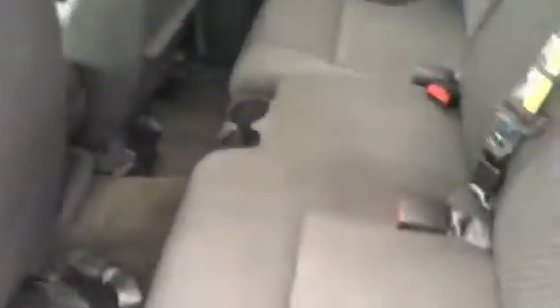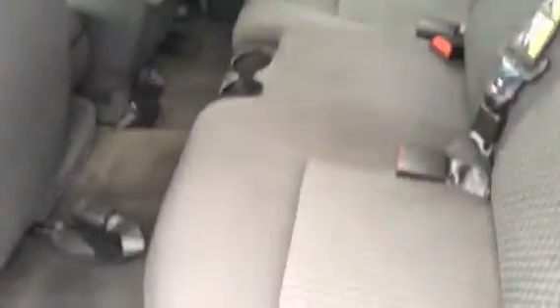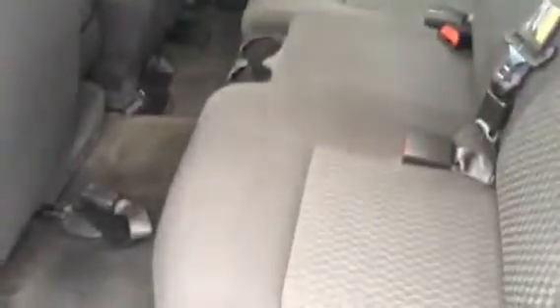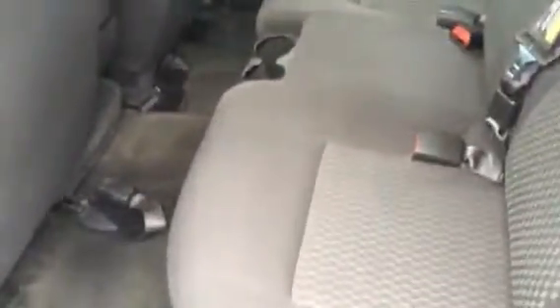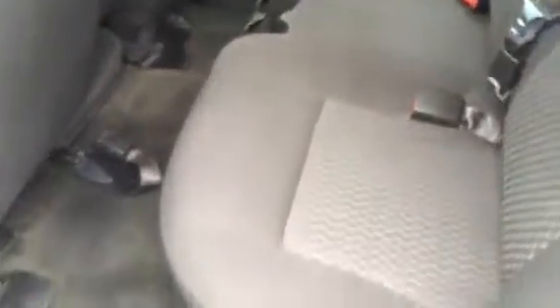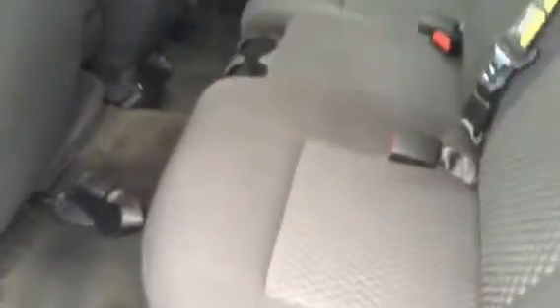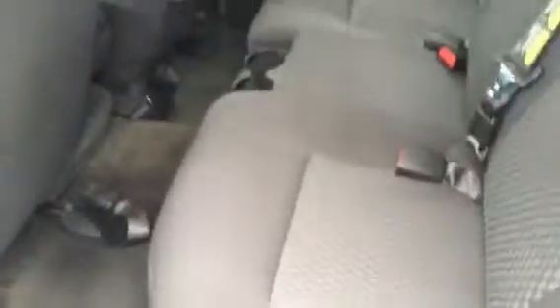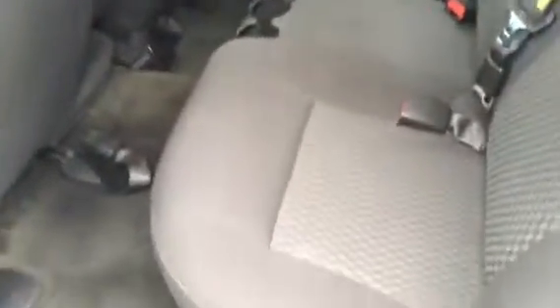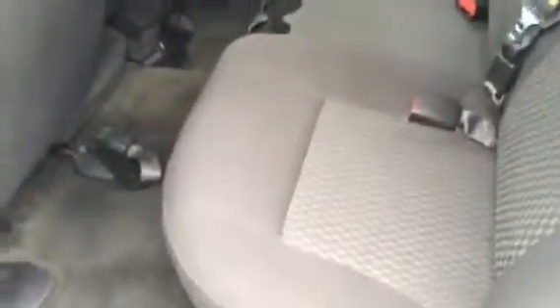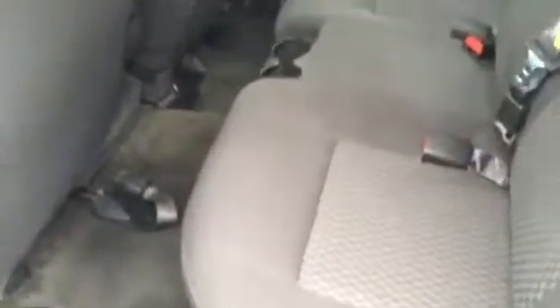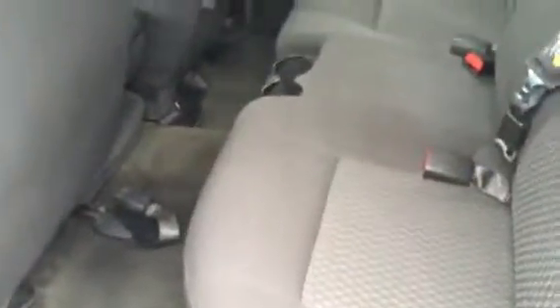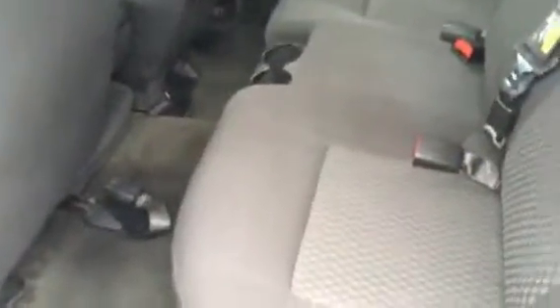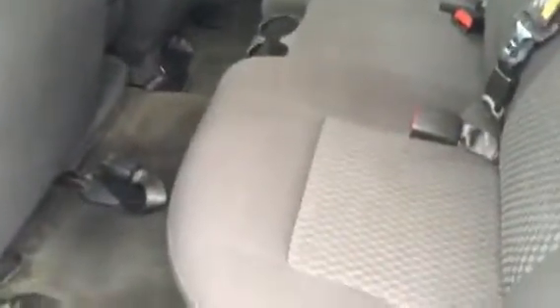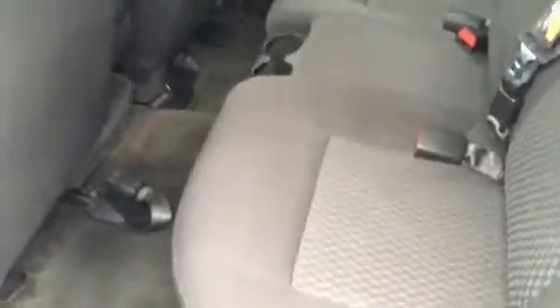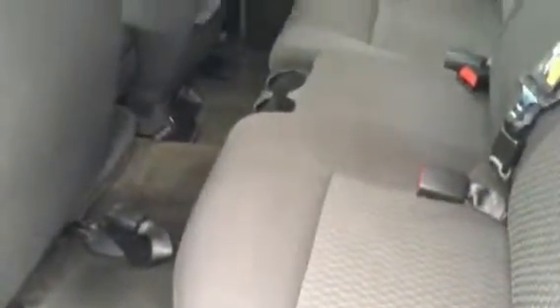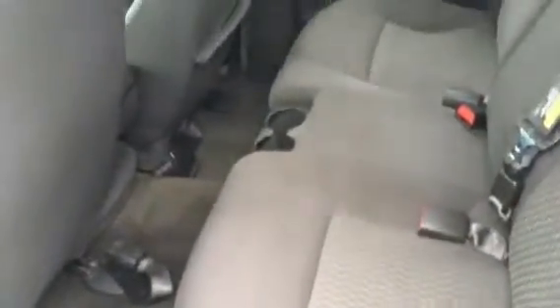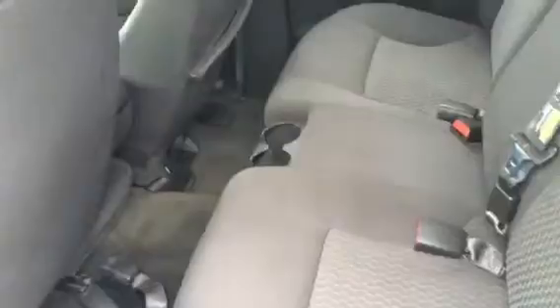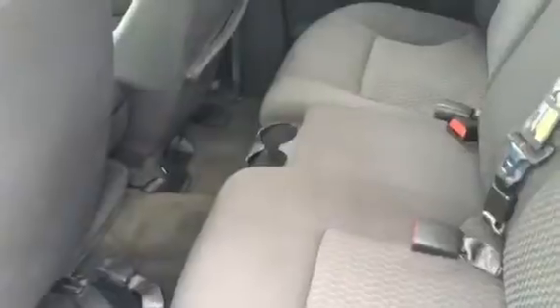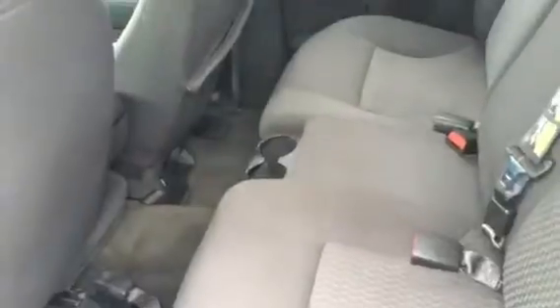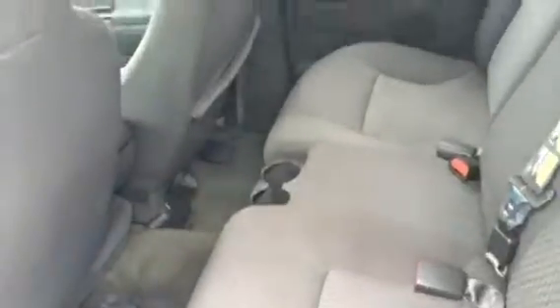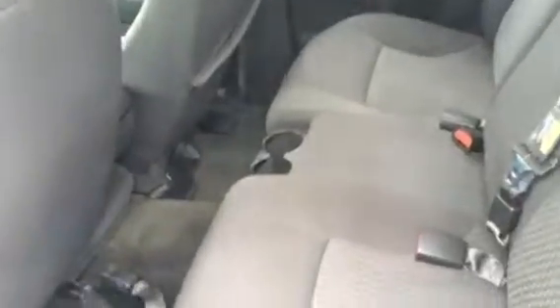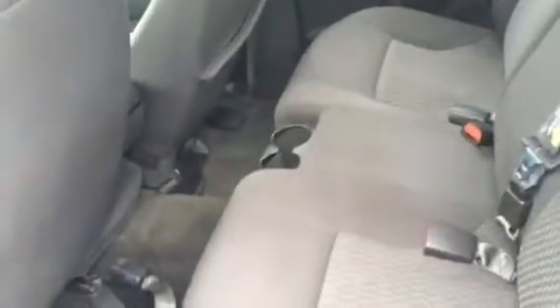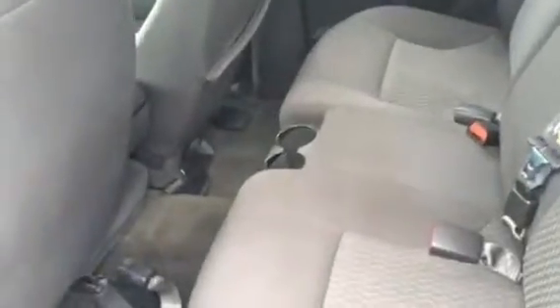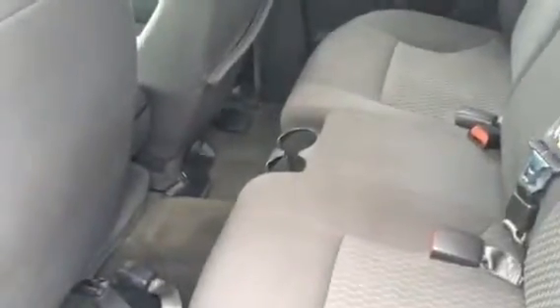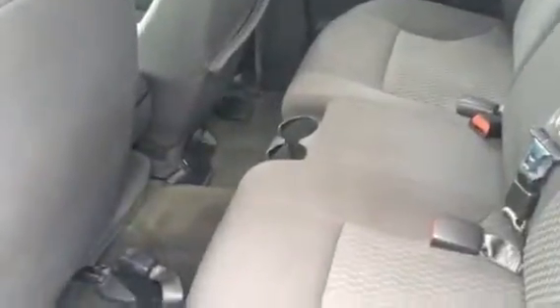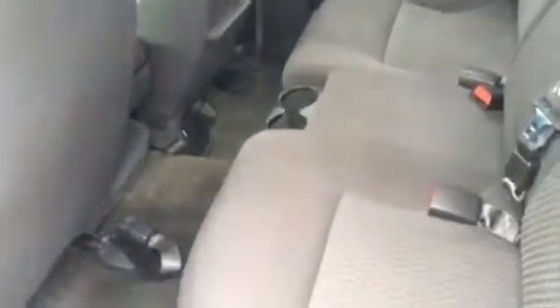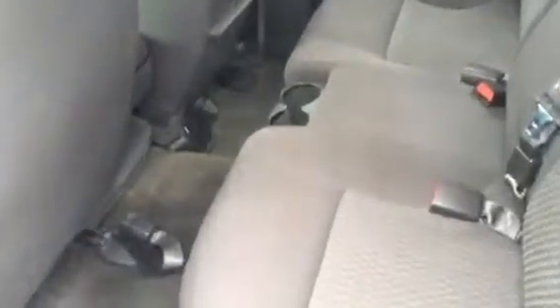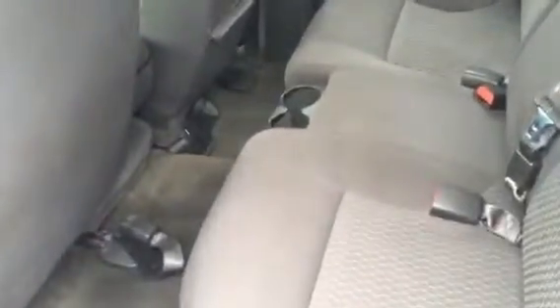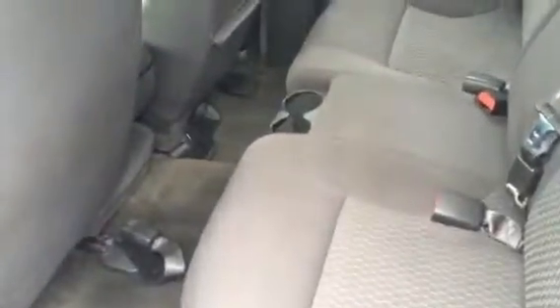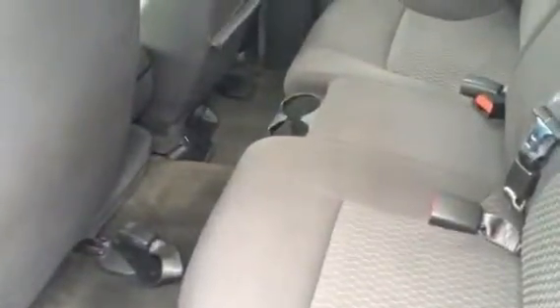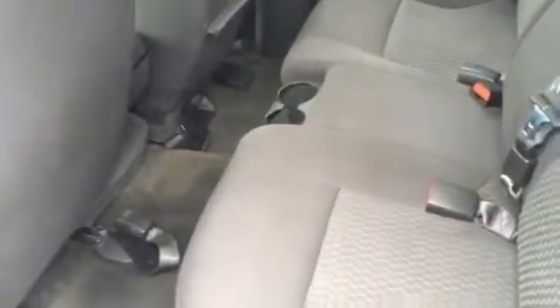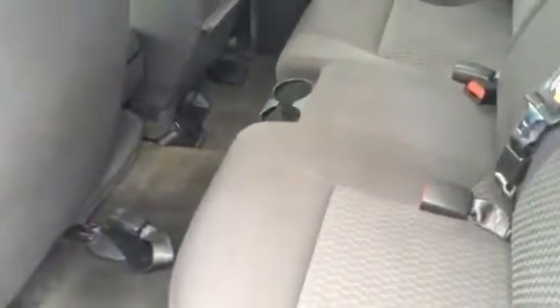This is the back seat. It being a crew cab, it has enough space for any friends, kids, or family.